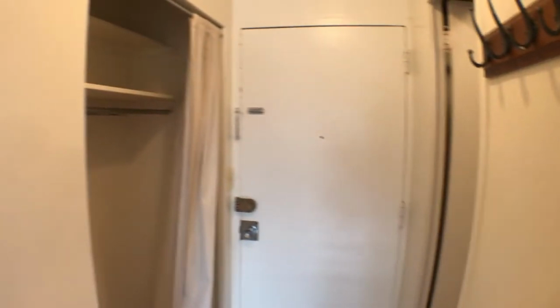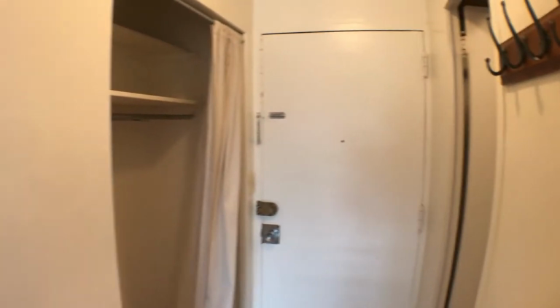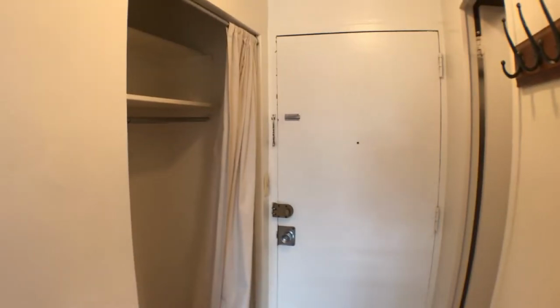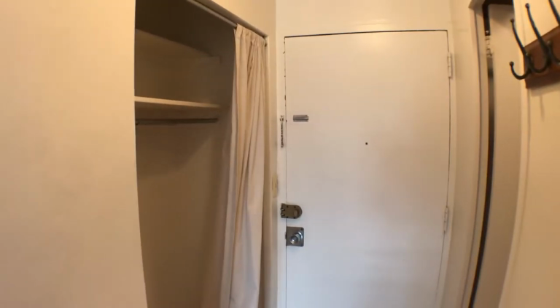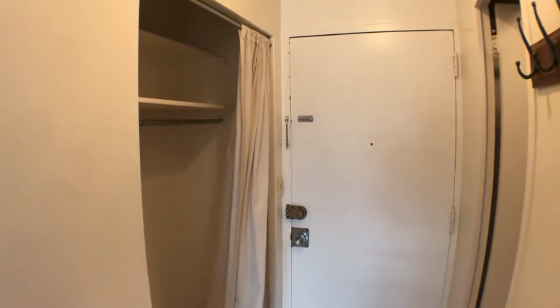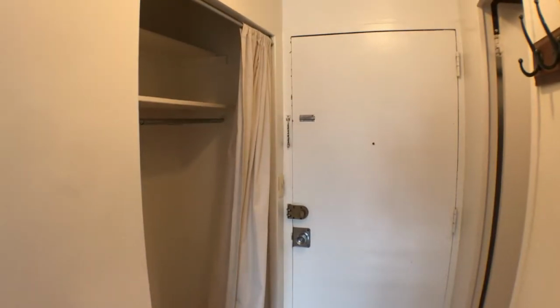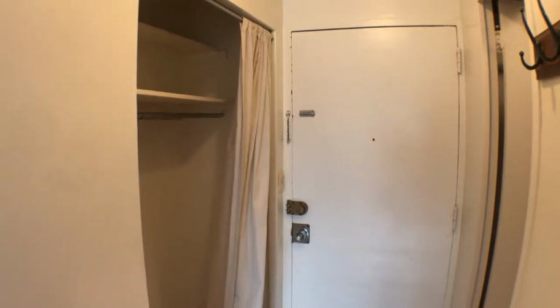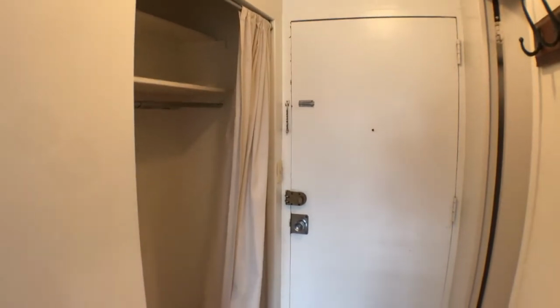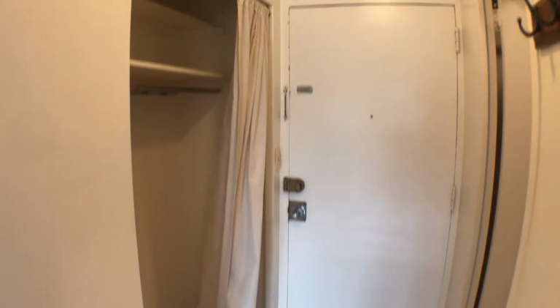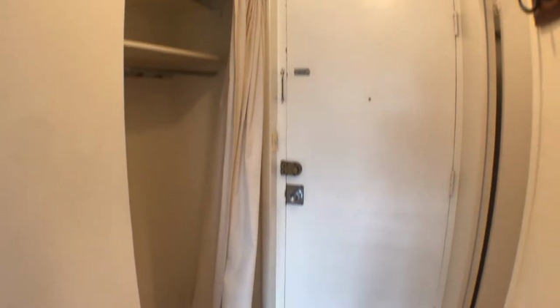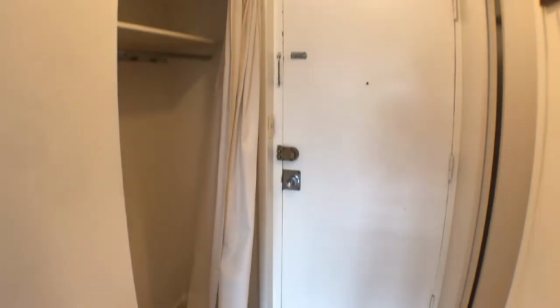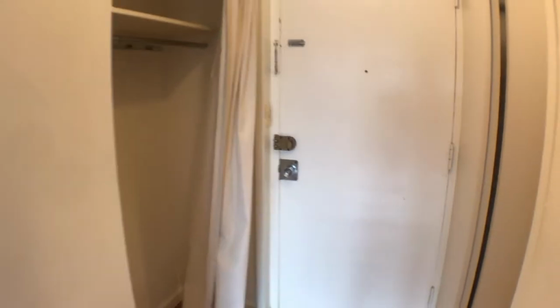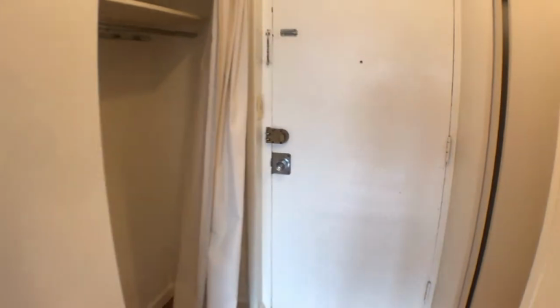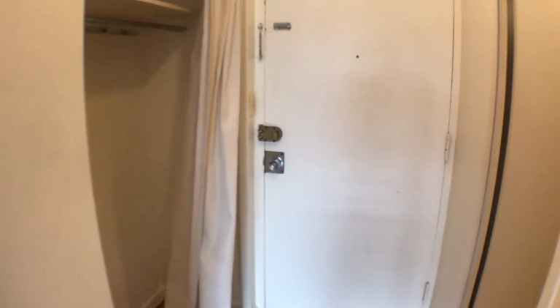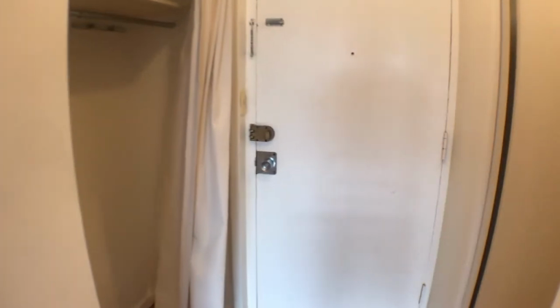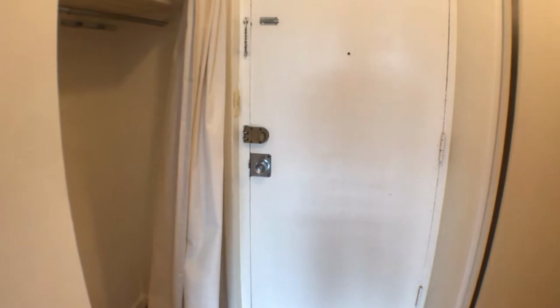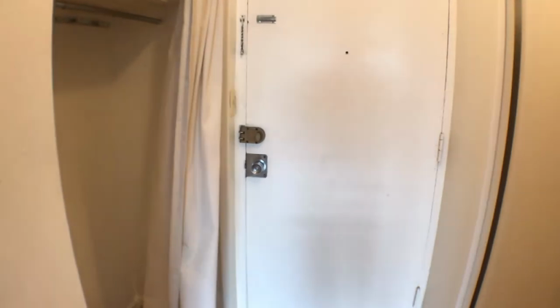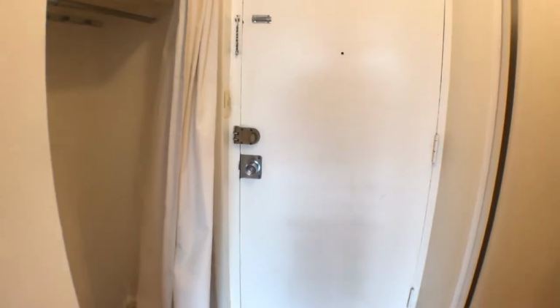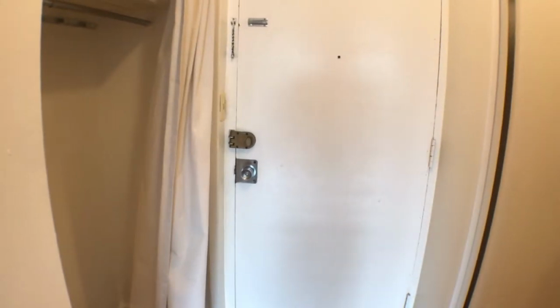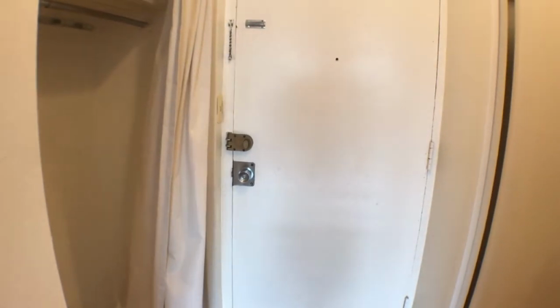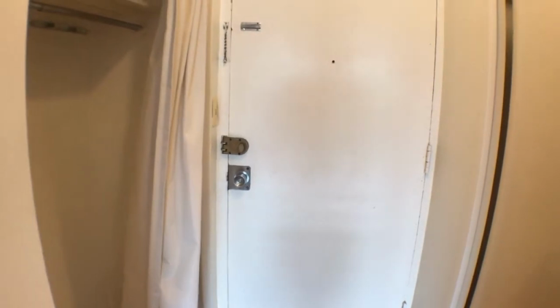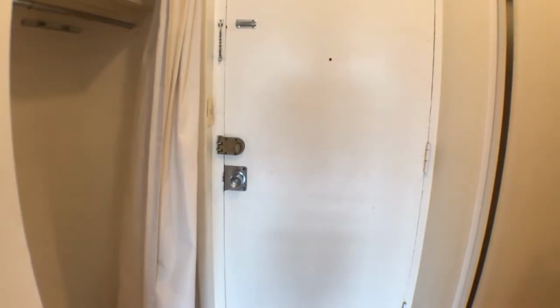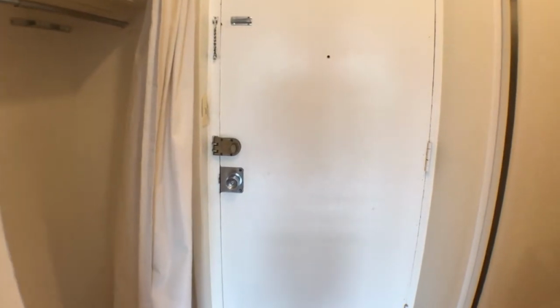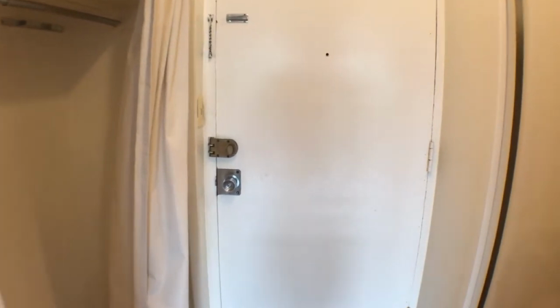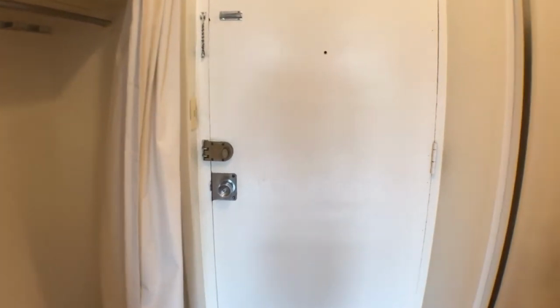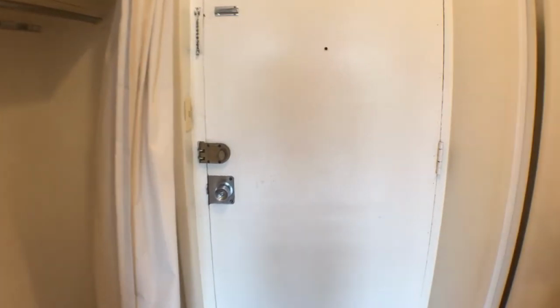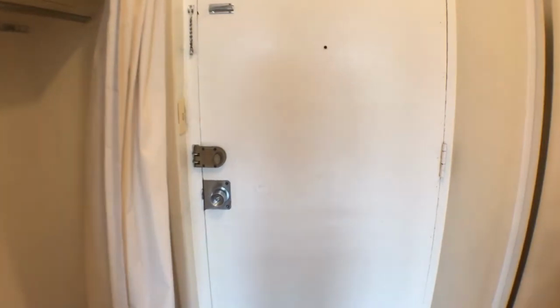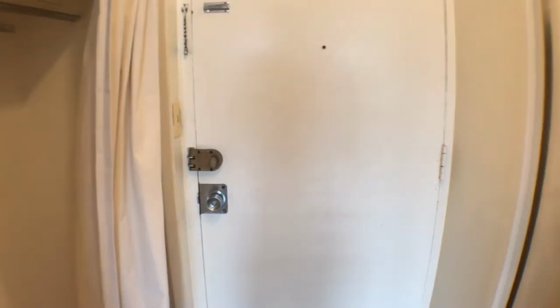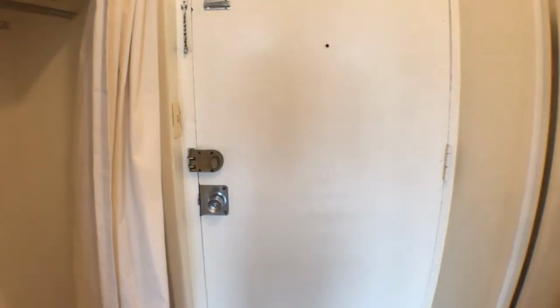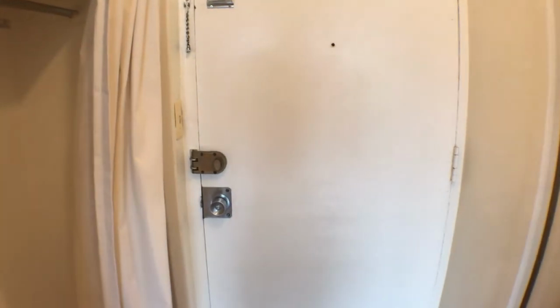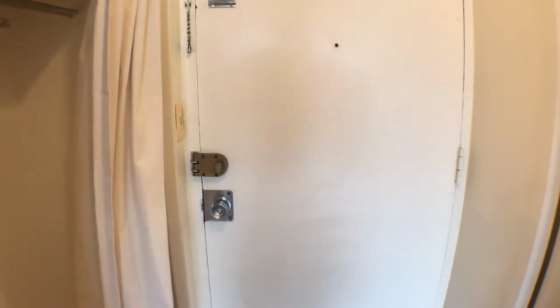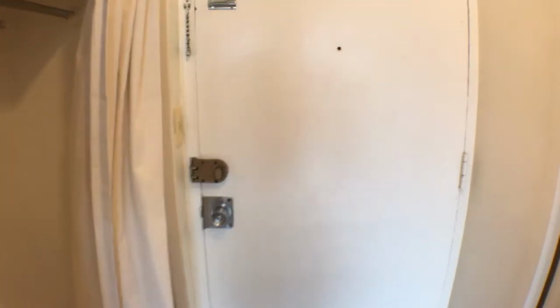Coat closet right there. It's the entrance into the room, into the studio.